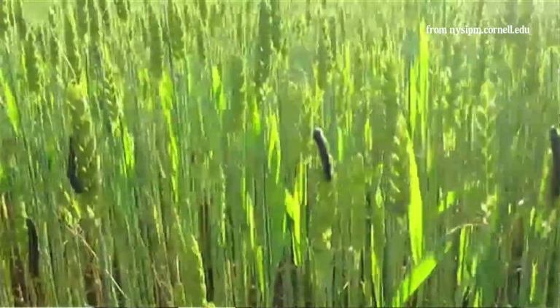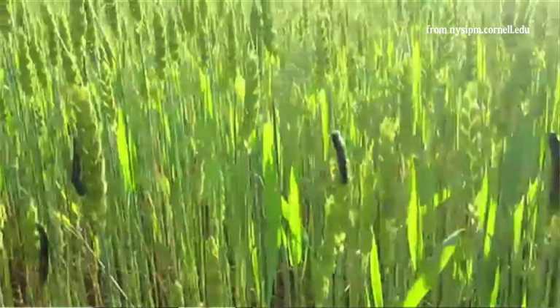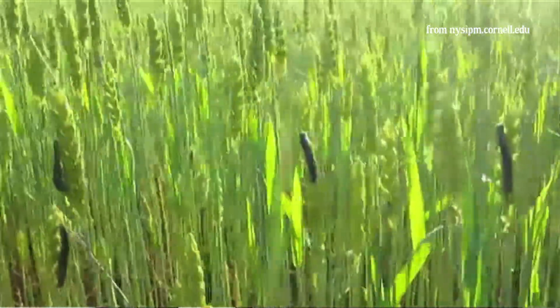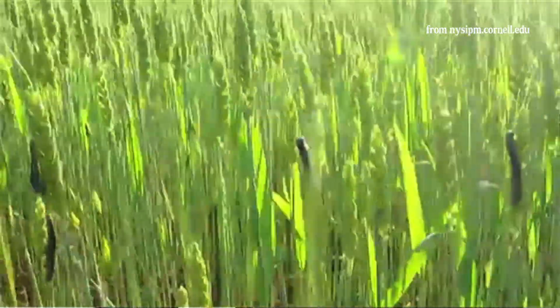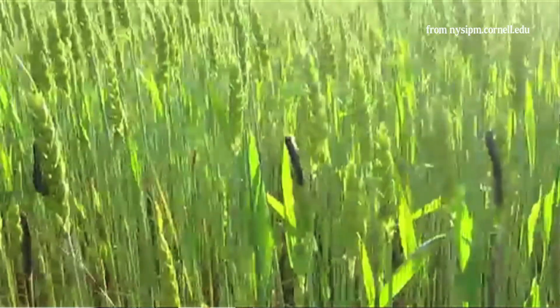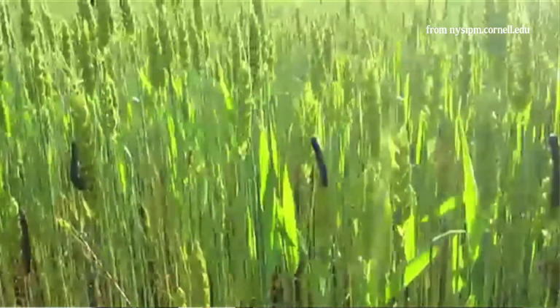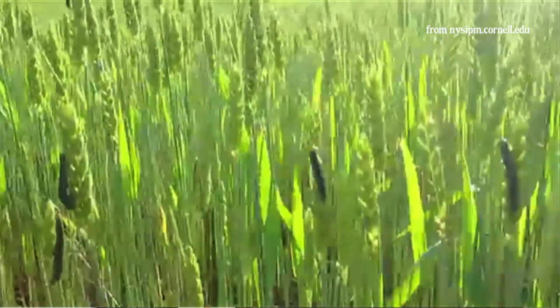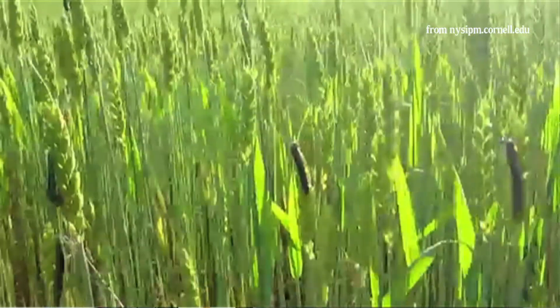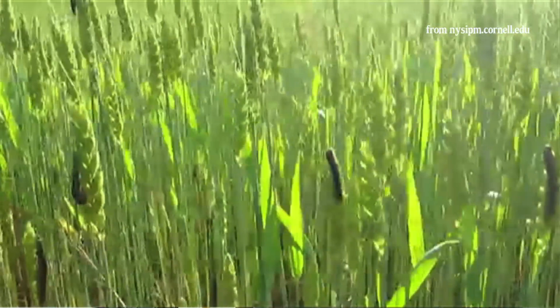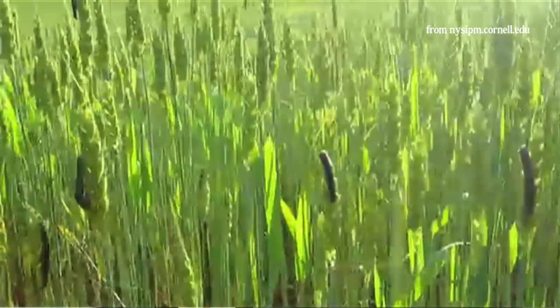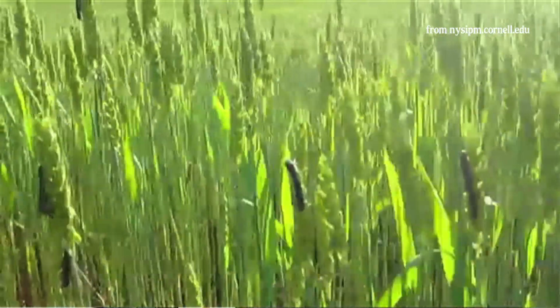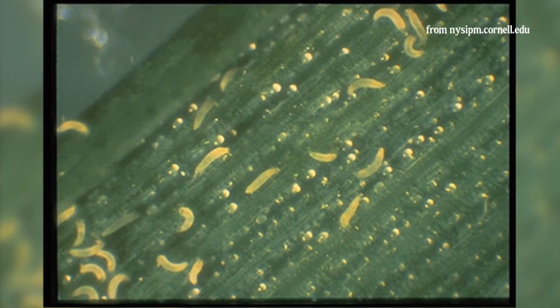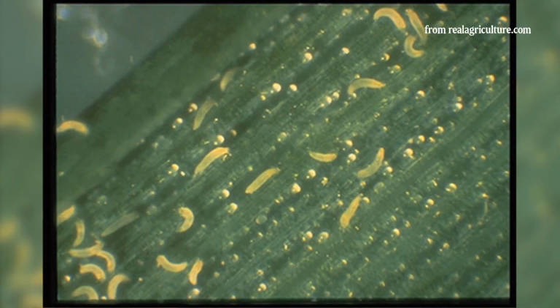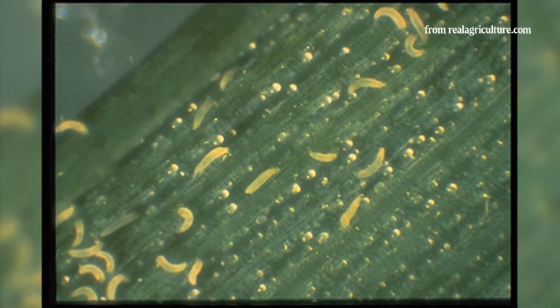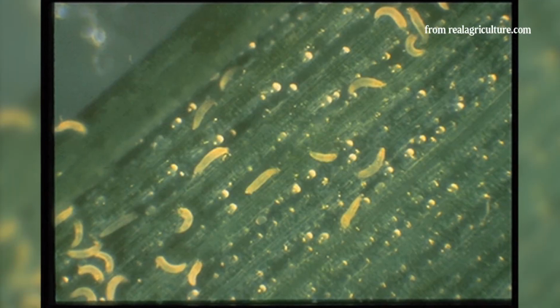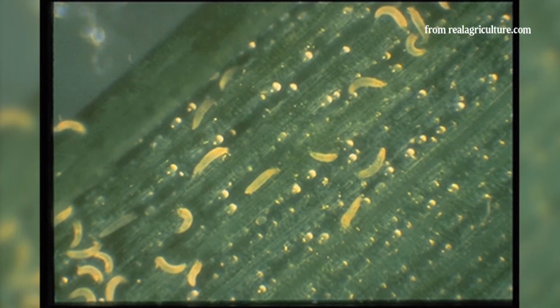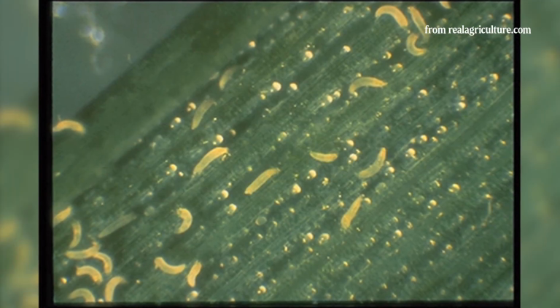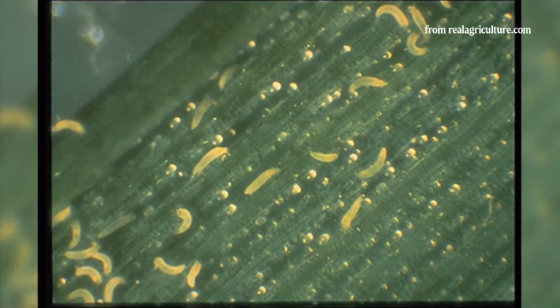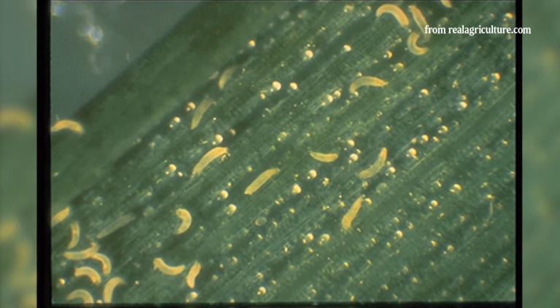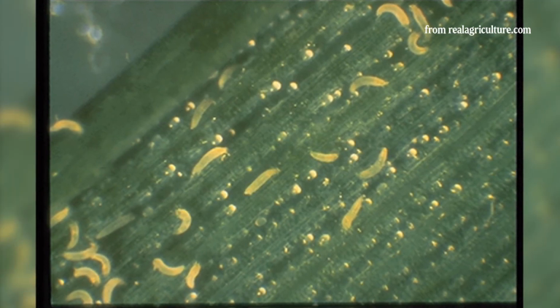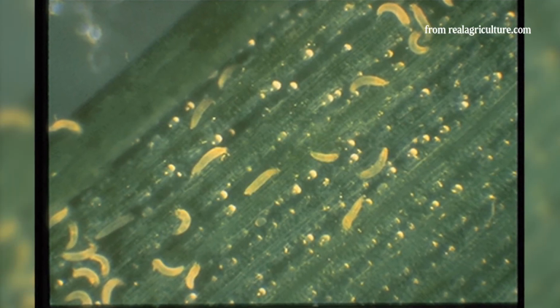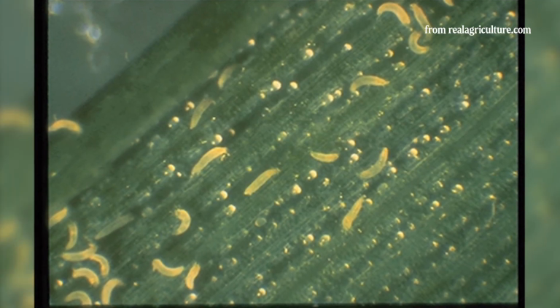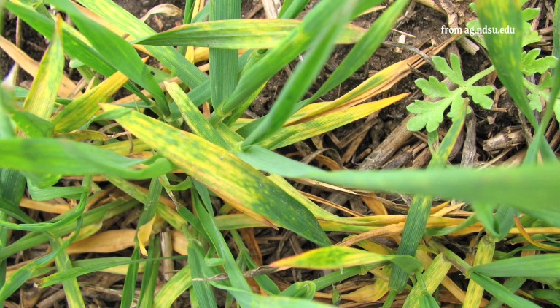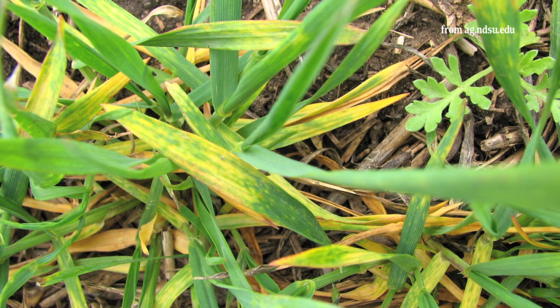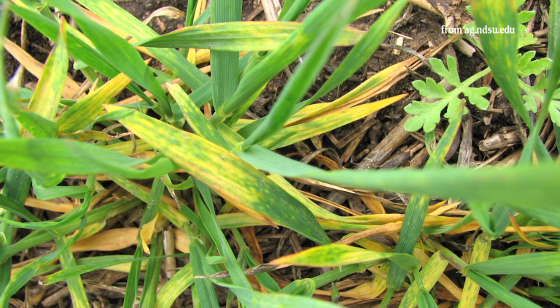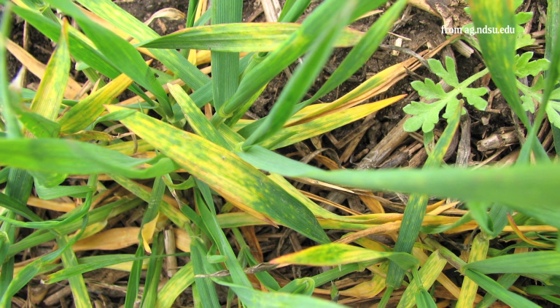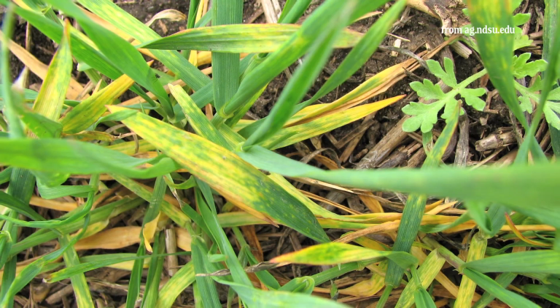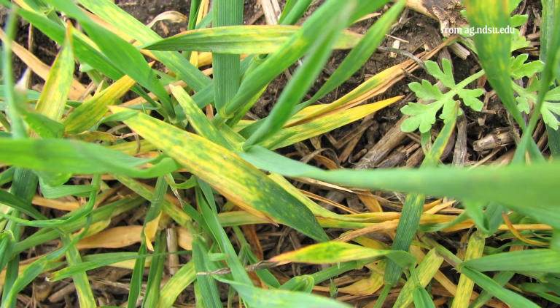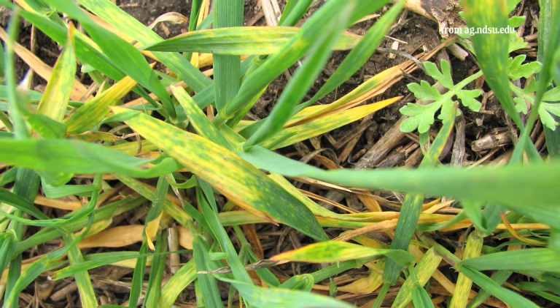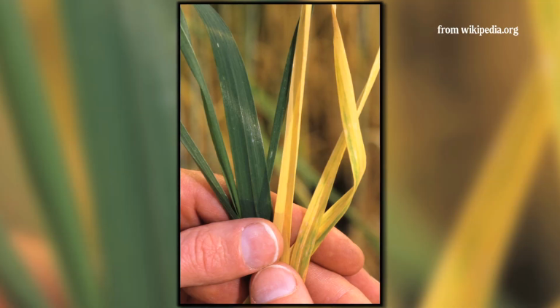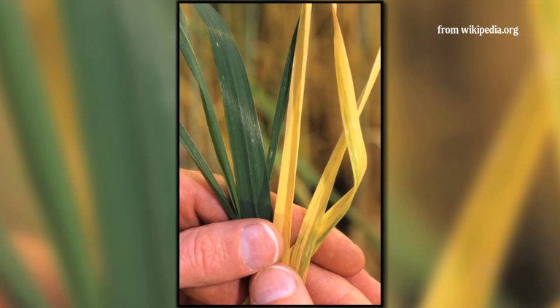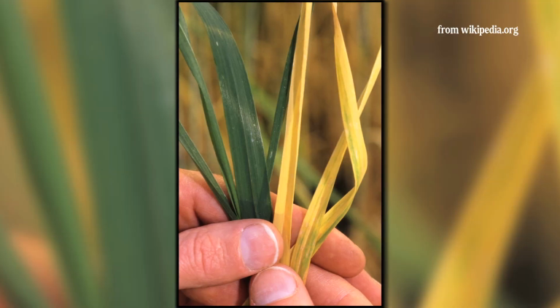Insects can move into your production fields causing injury or act as a vector for diseases such as wheat streak mosaic and barley yellow dwarf.